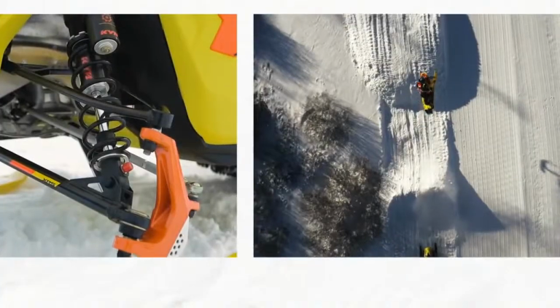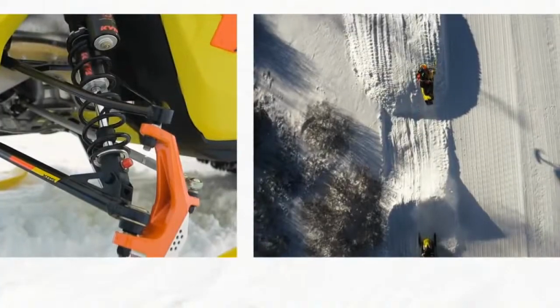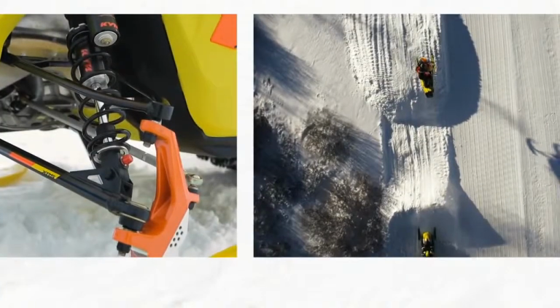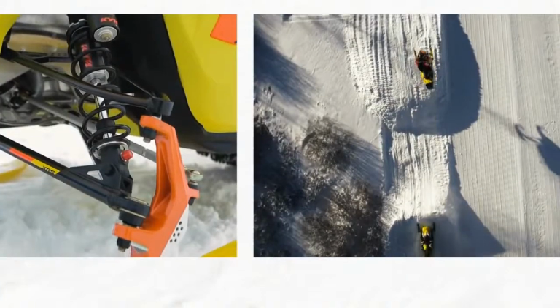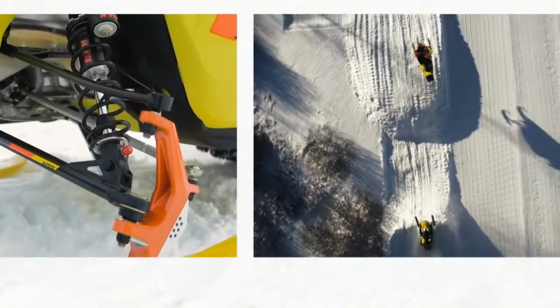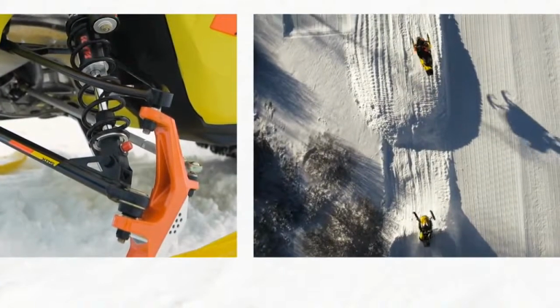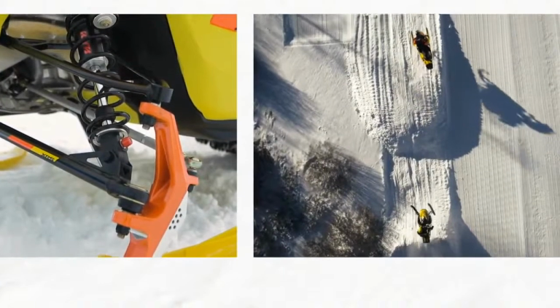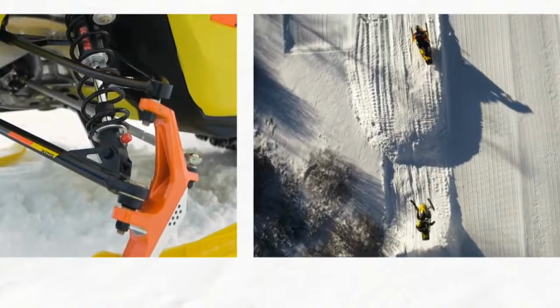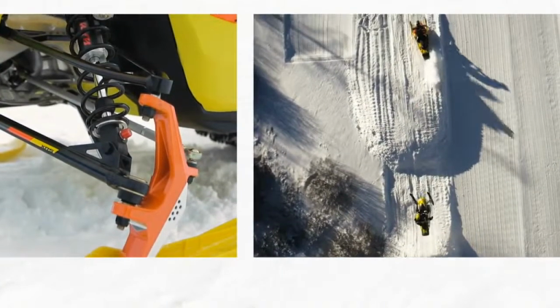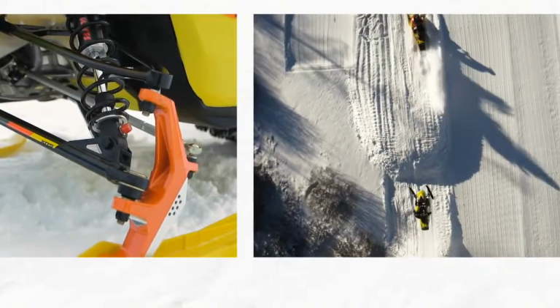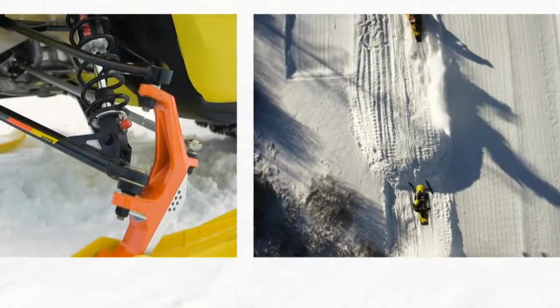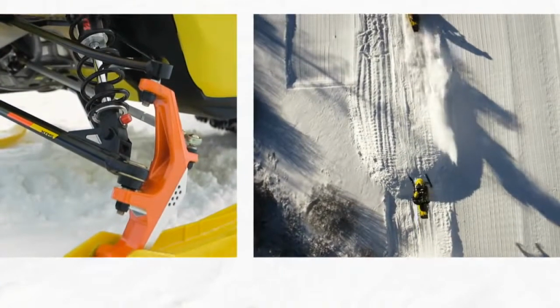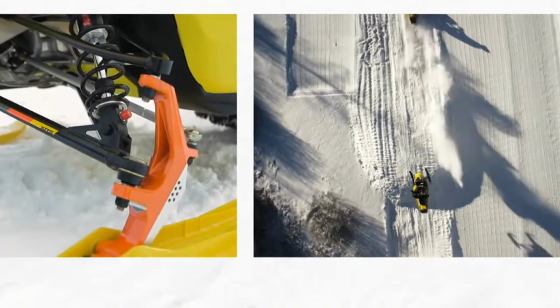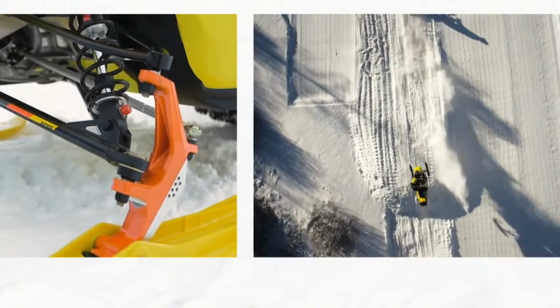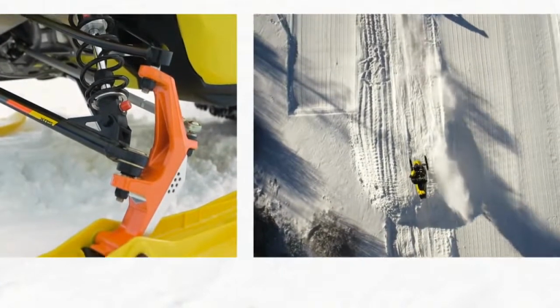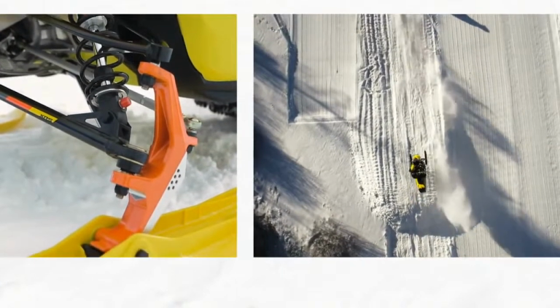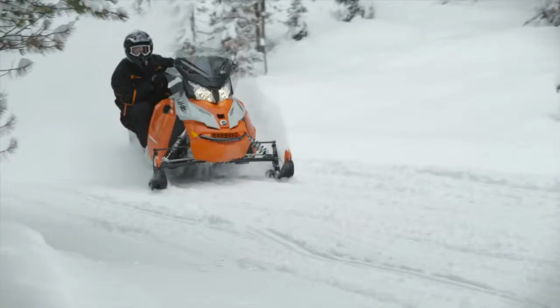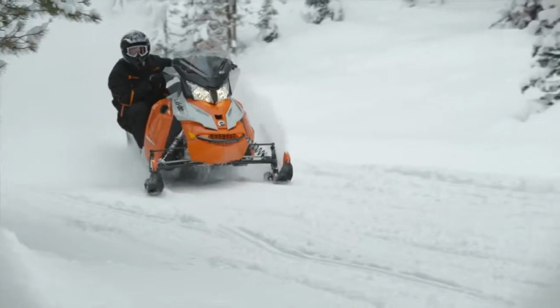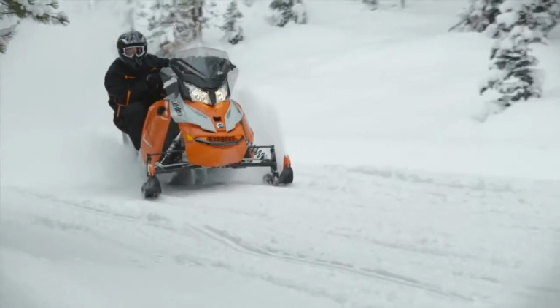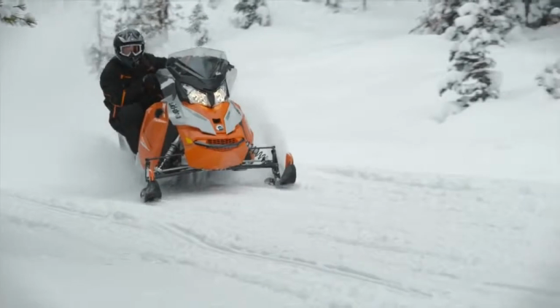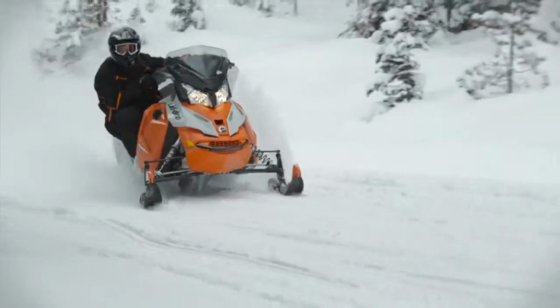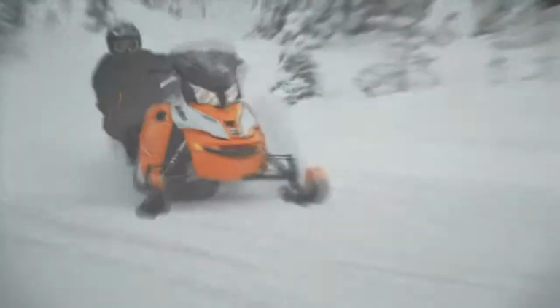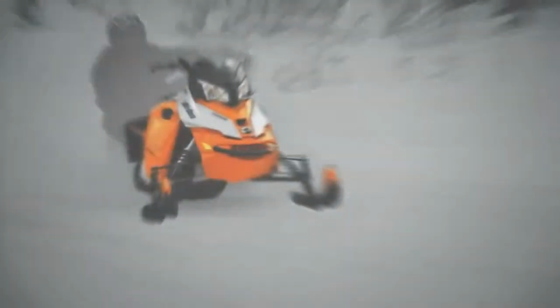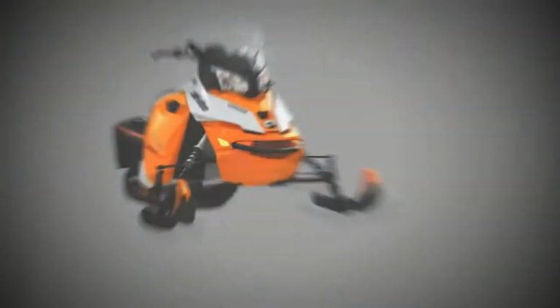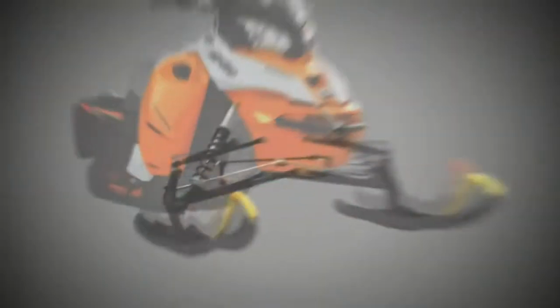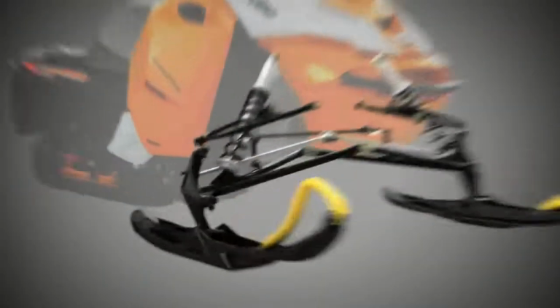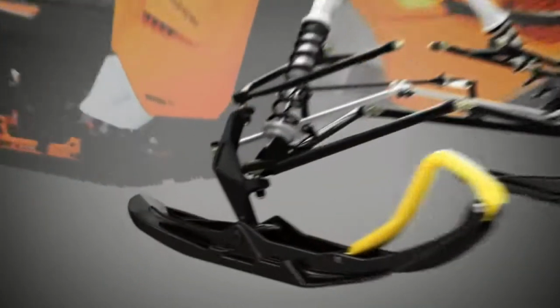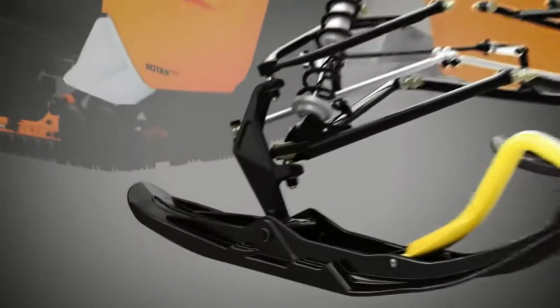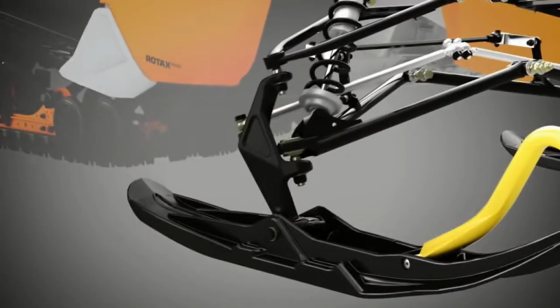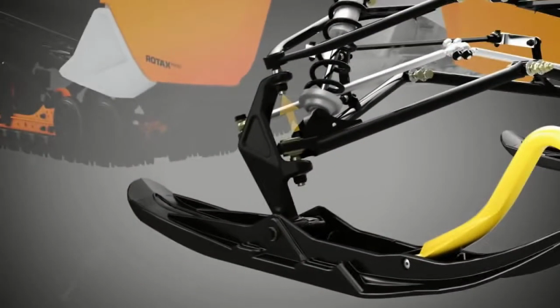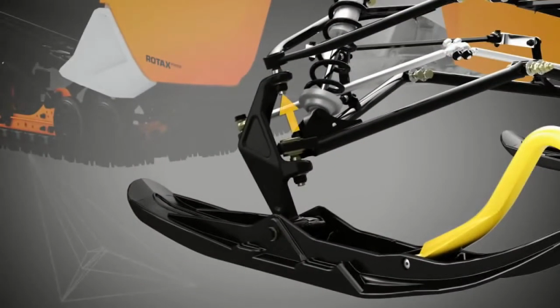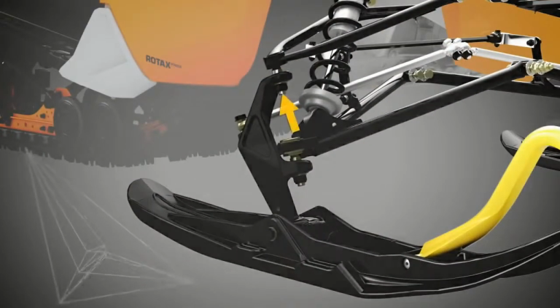For 2015, Ski-Doo takes that precision and confidence to another level with the new RAS-2 front suspension.